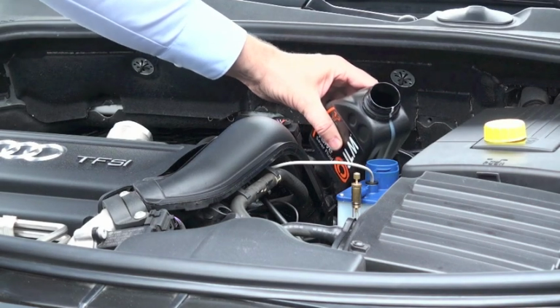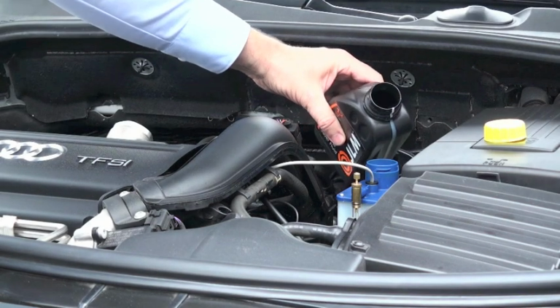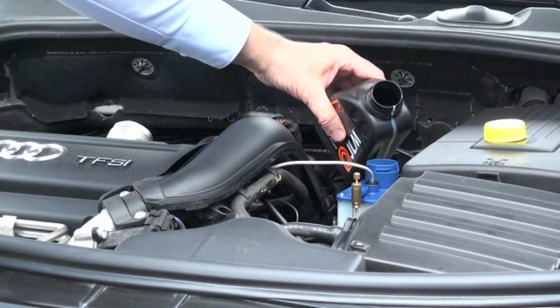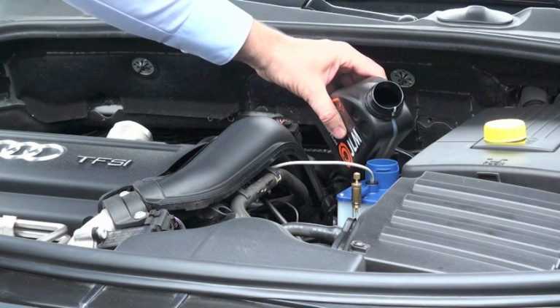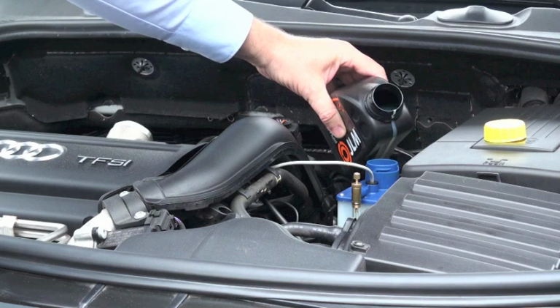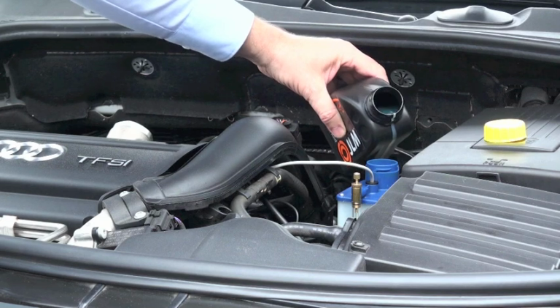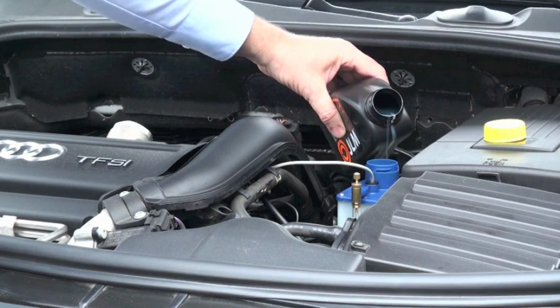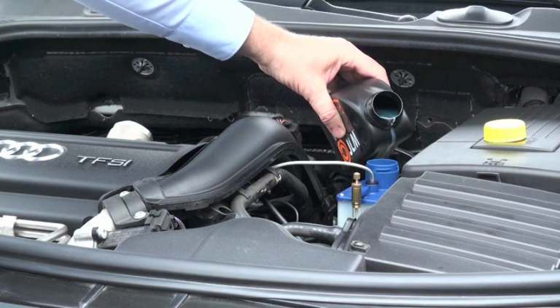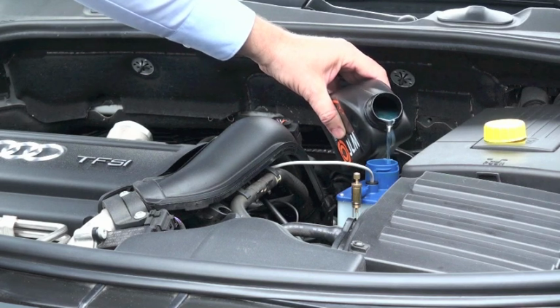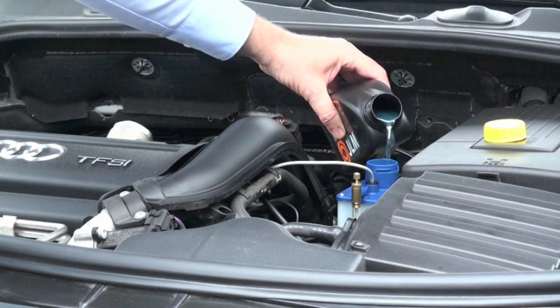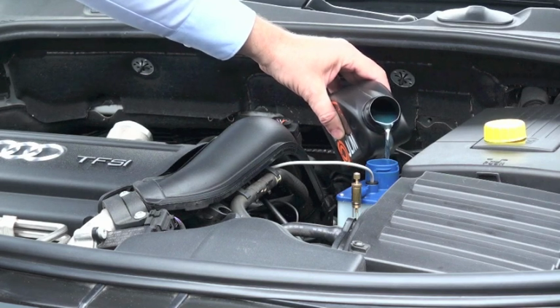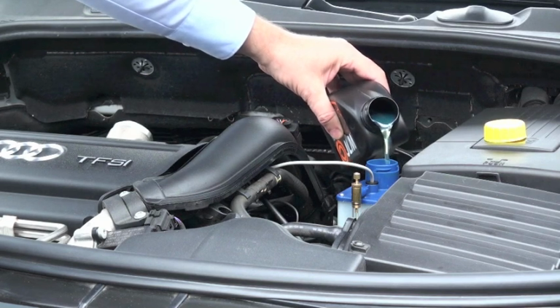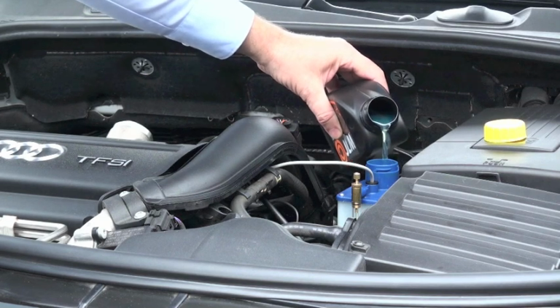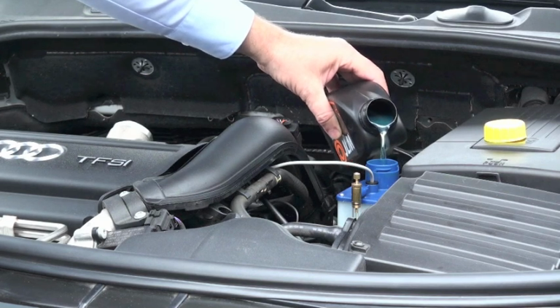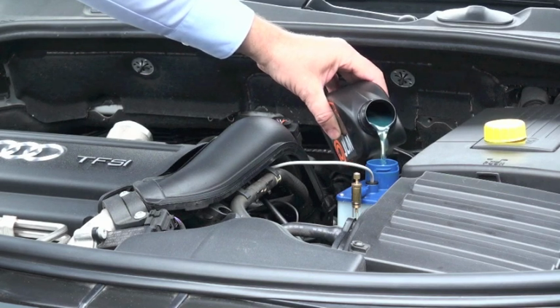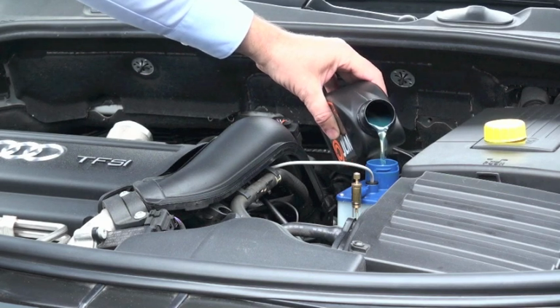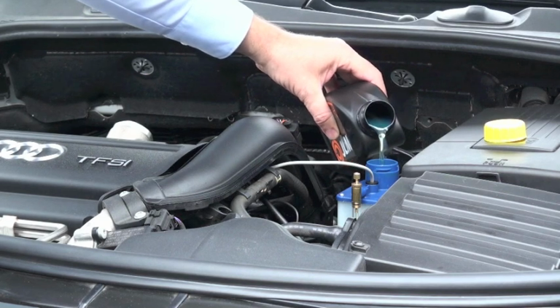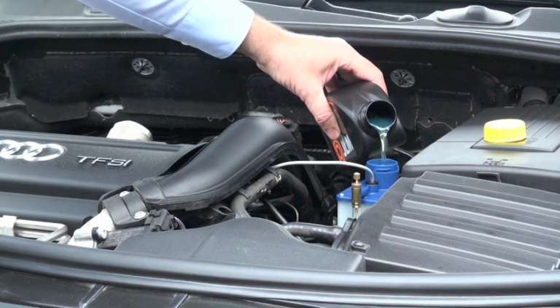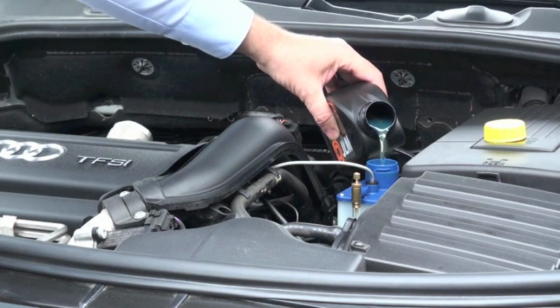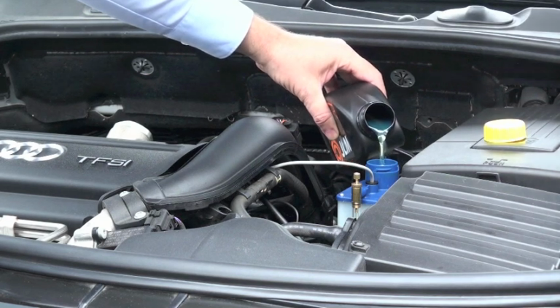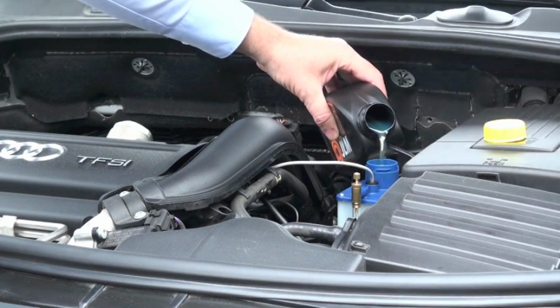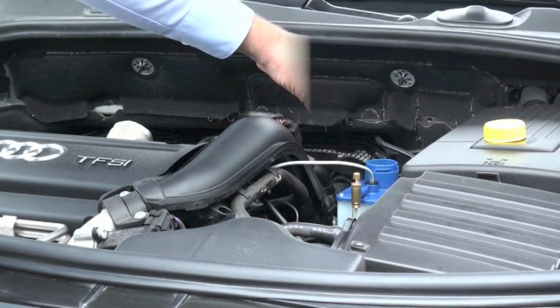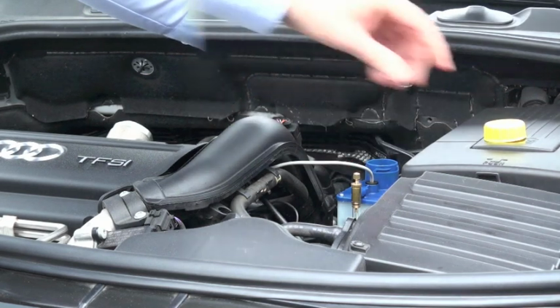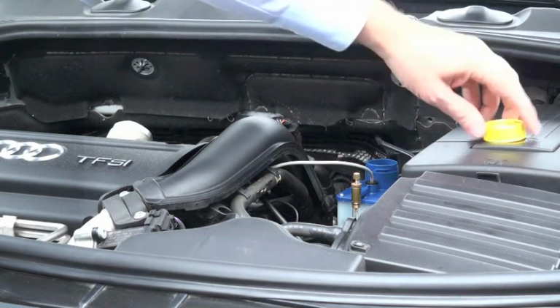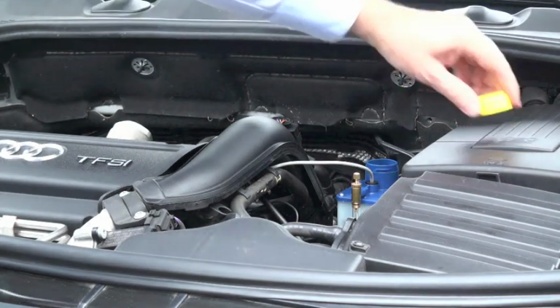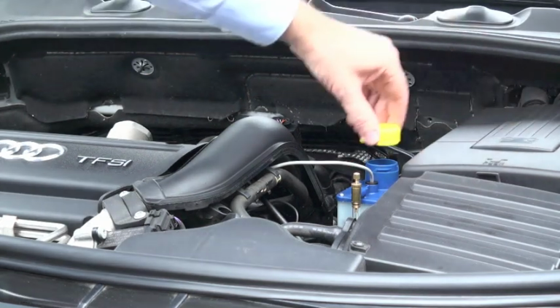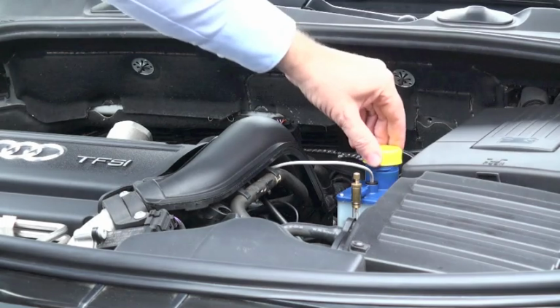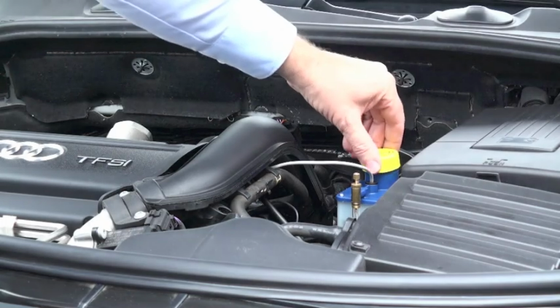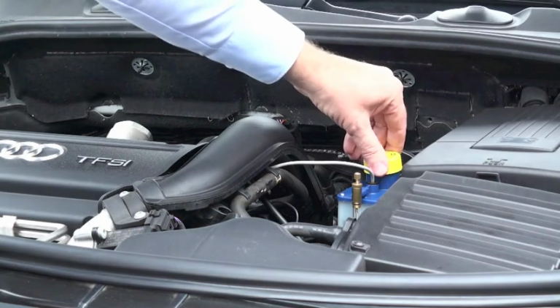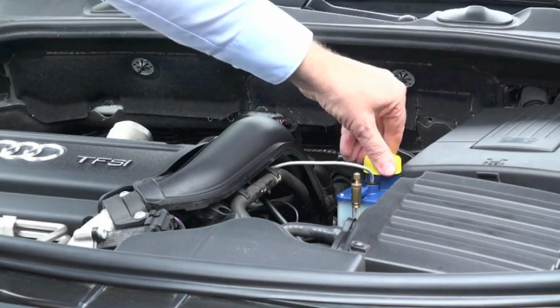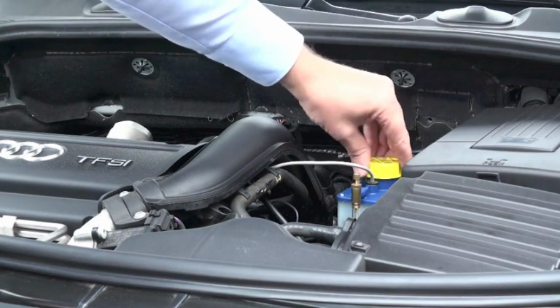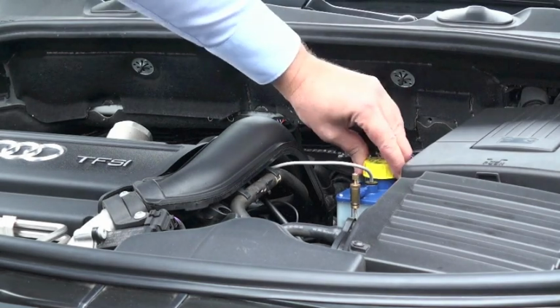Fill the reservoir with 400 mils of JLM valve saver fluid without overfilling. Don't forget to replace the filler cap.